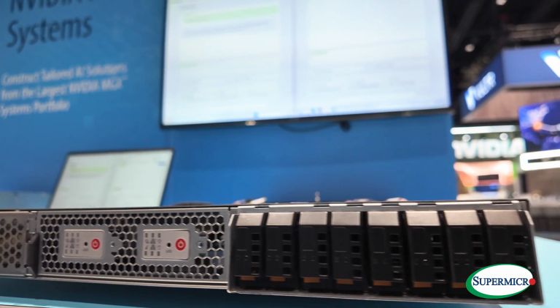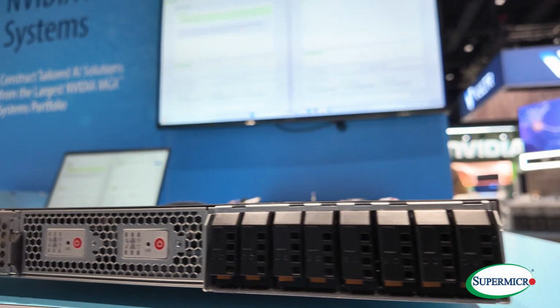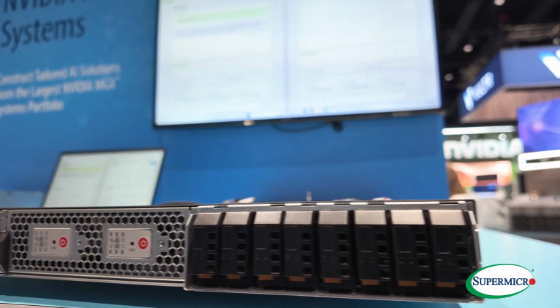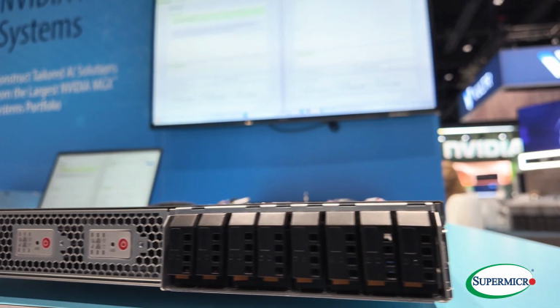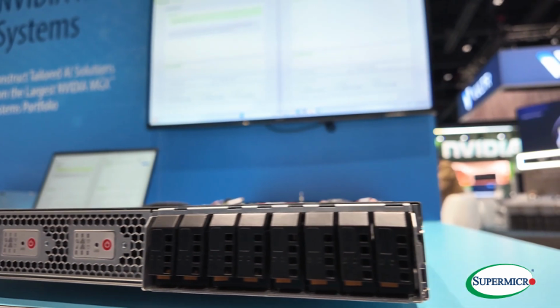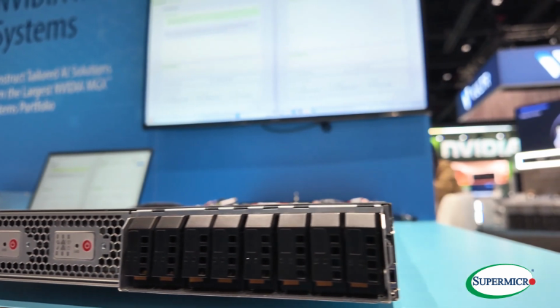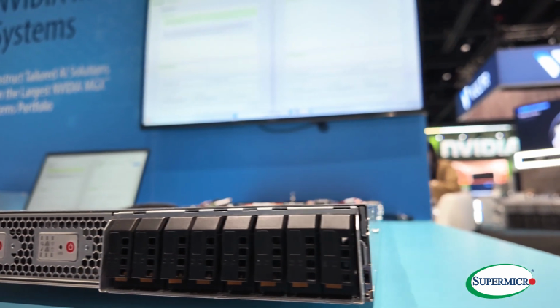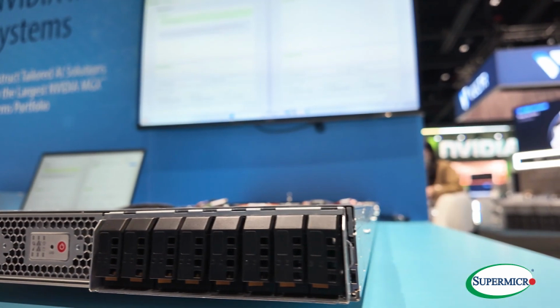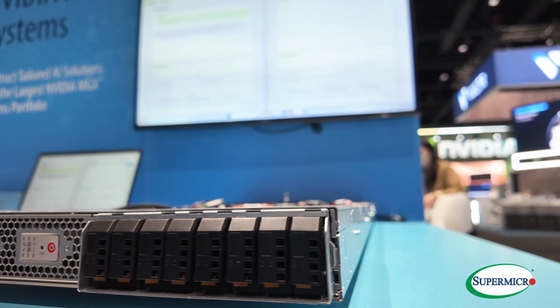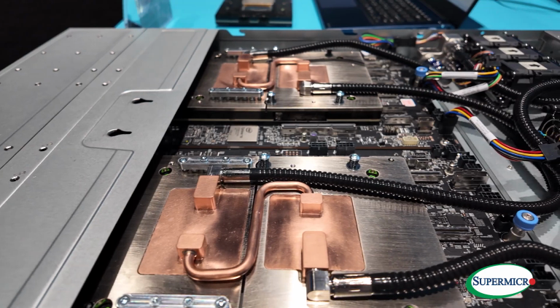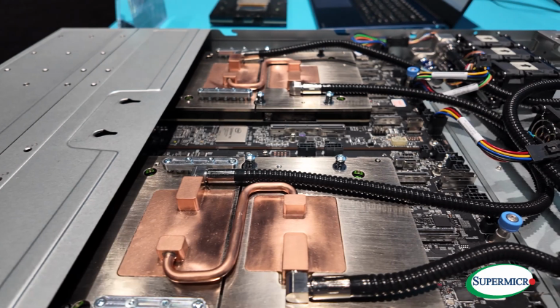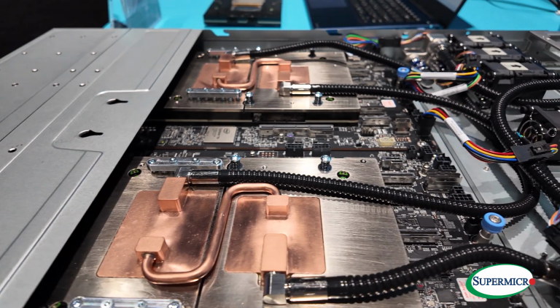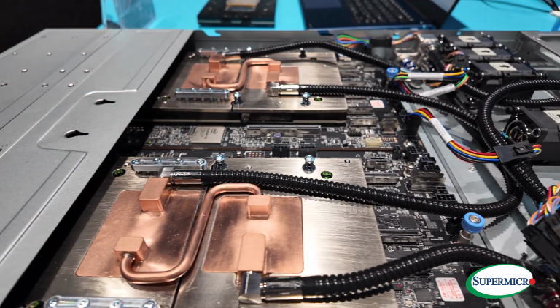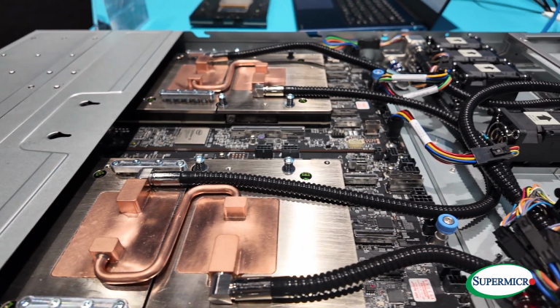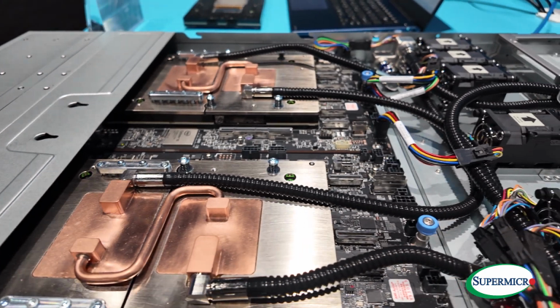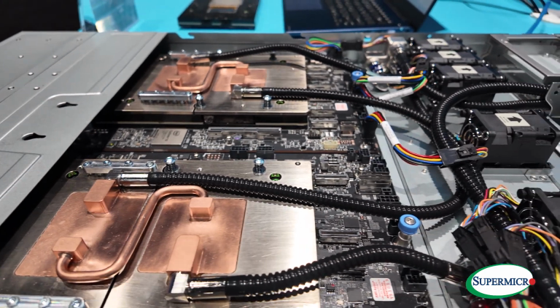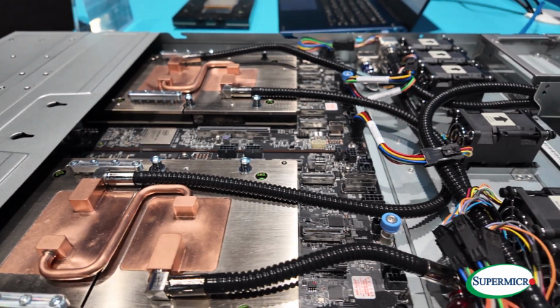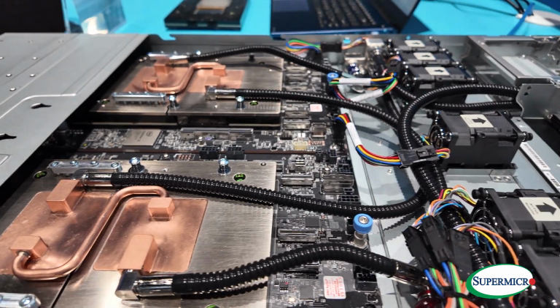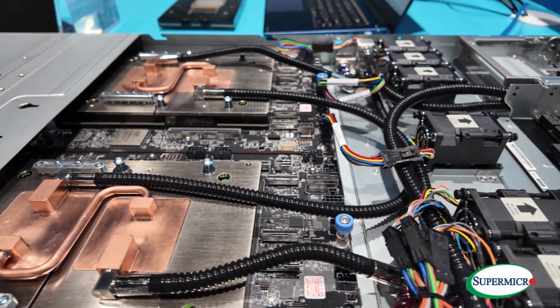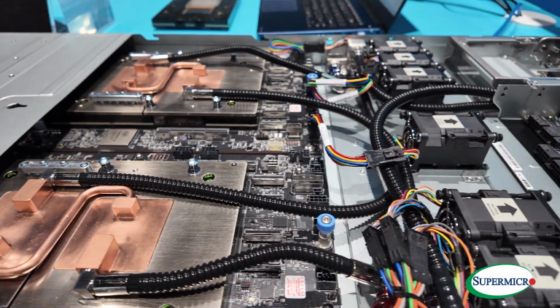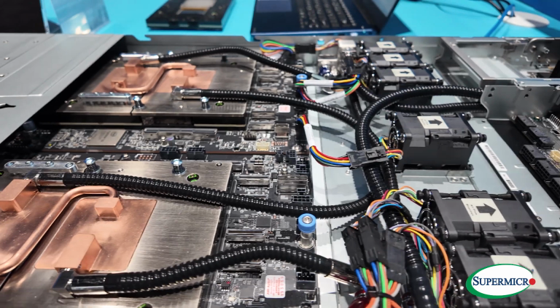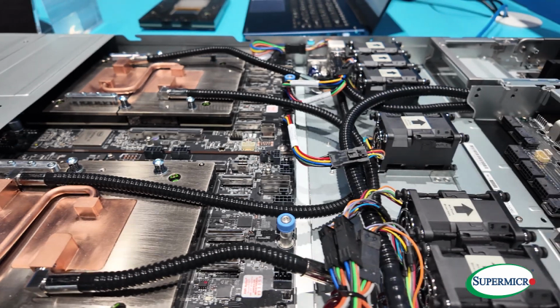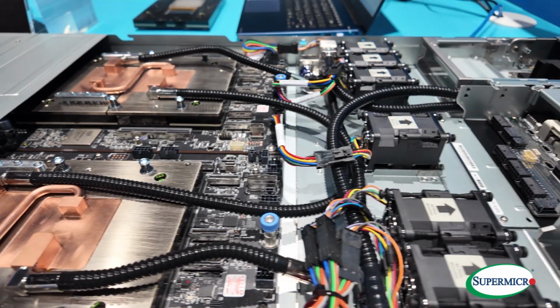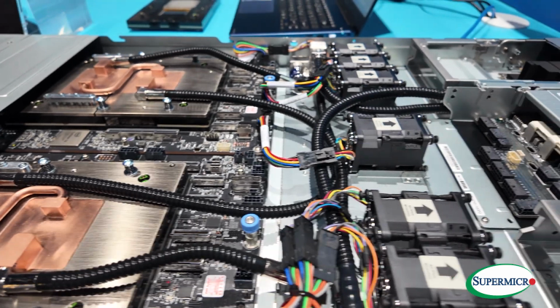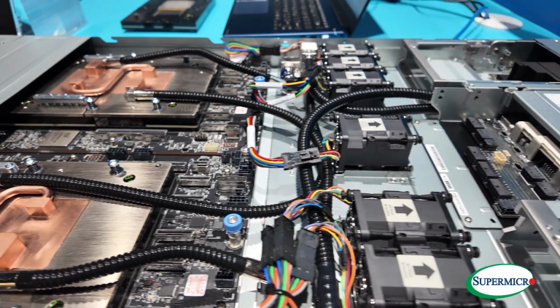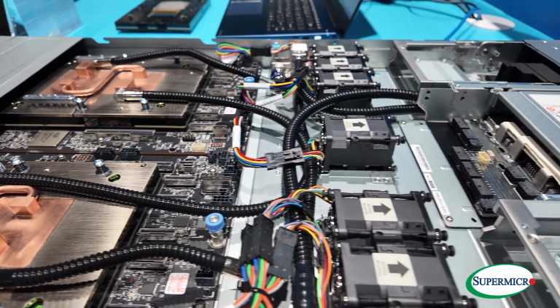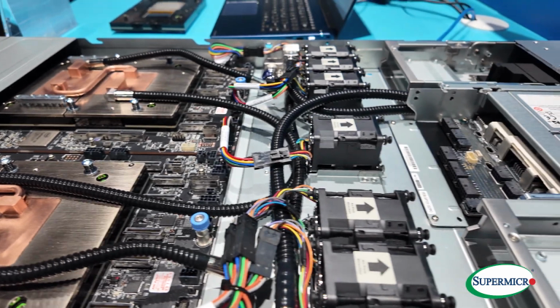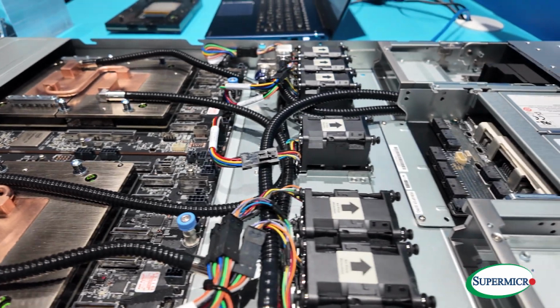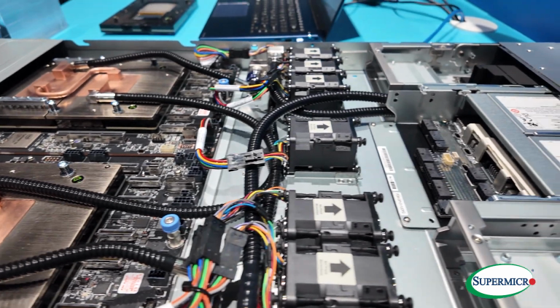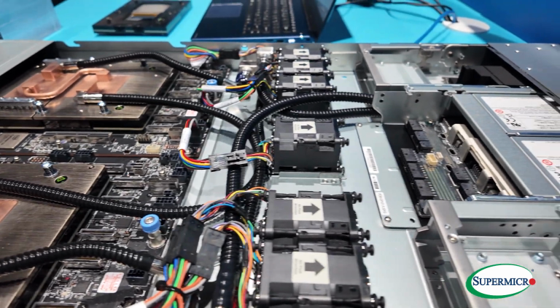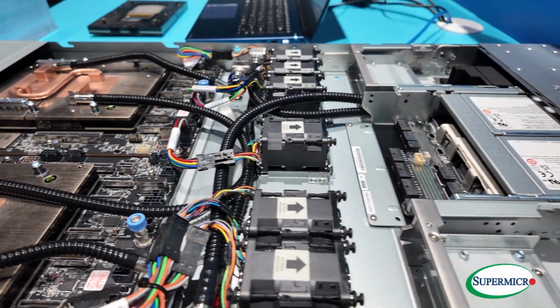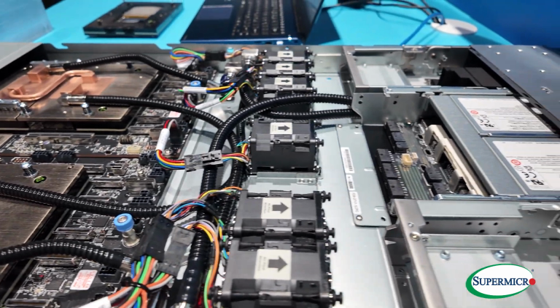This is available in a 1U form factor with a single or dual node, but in a 2U node we are able to provide liquid cooling.